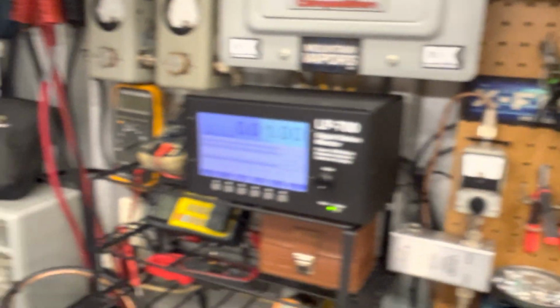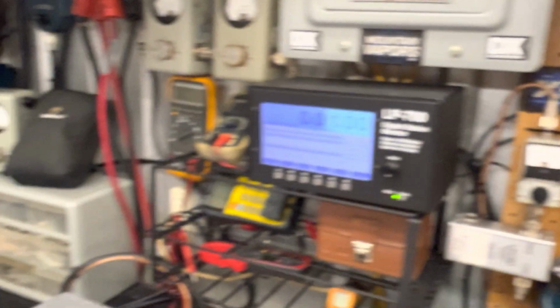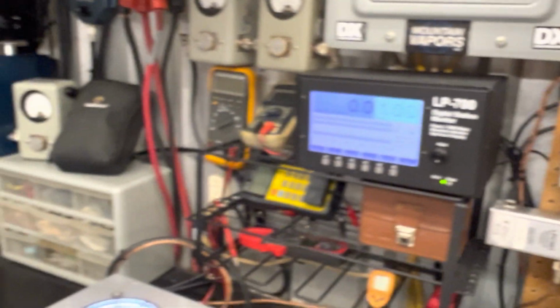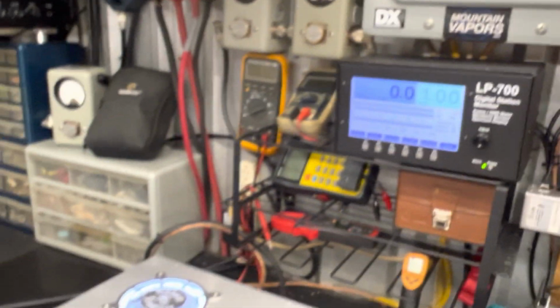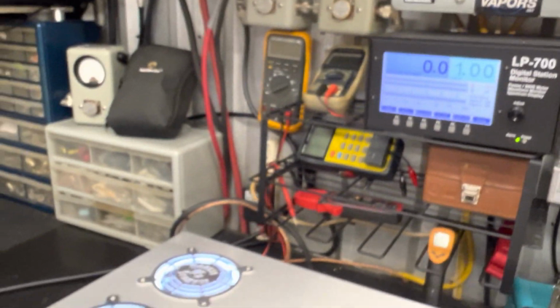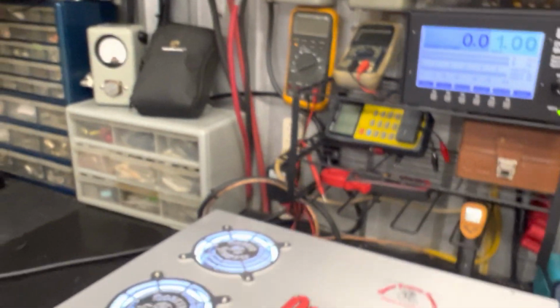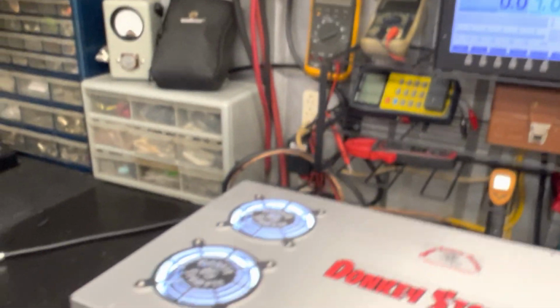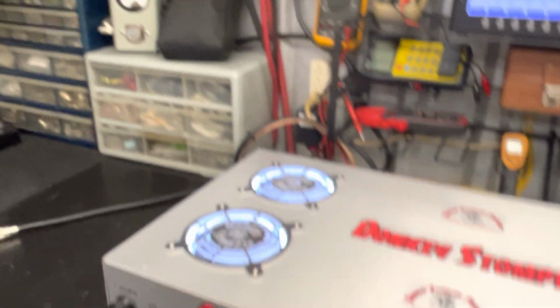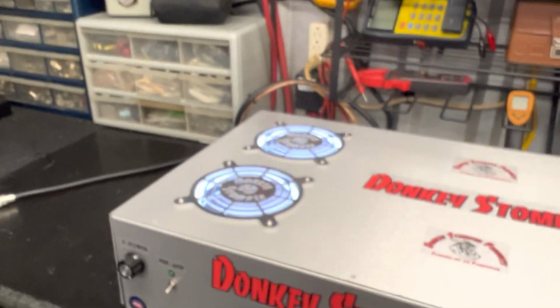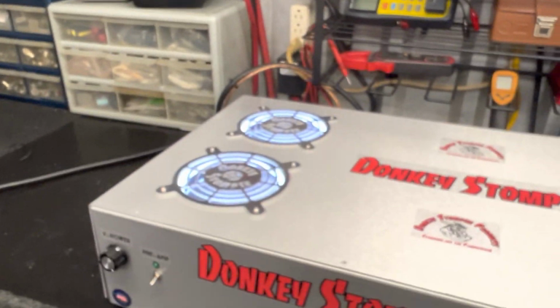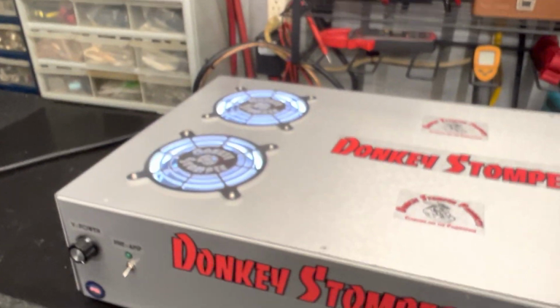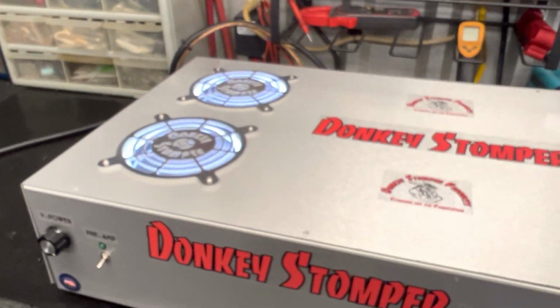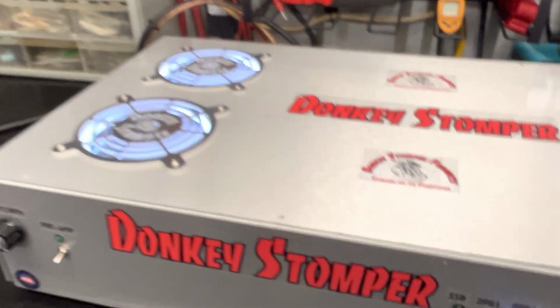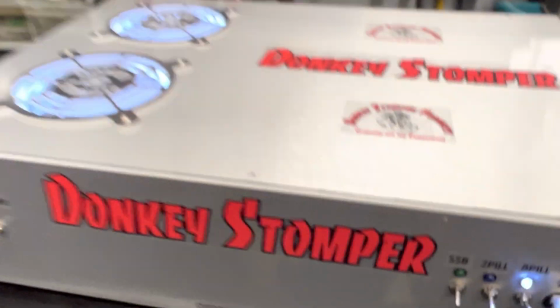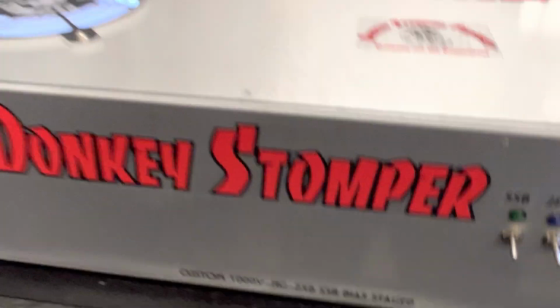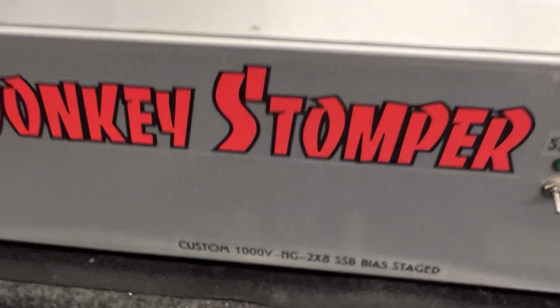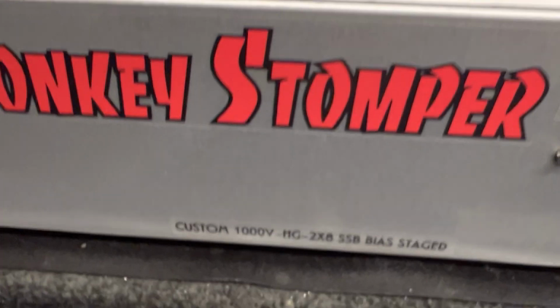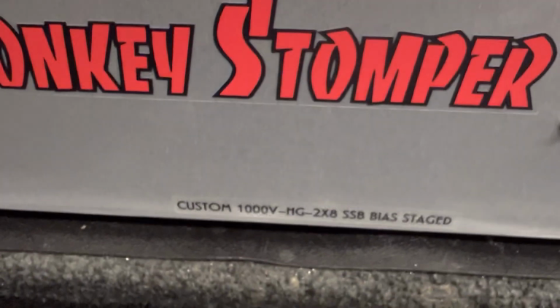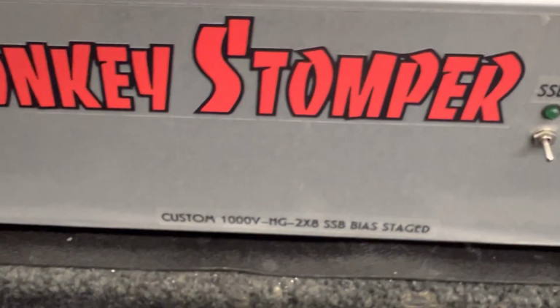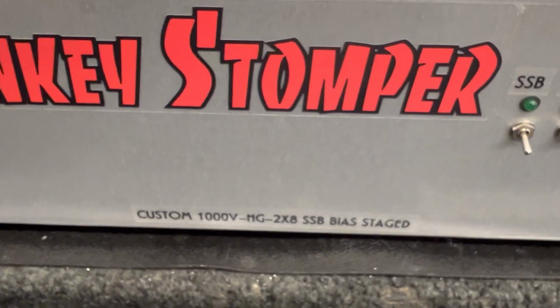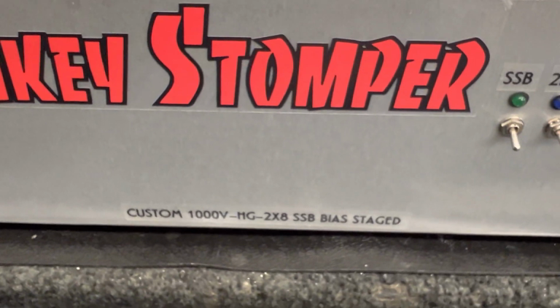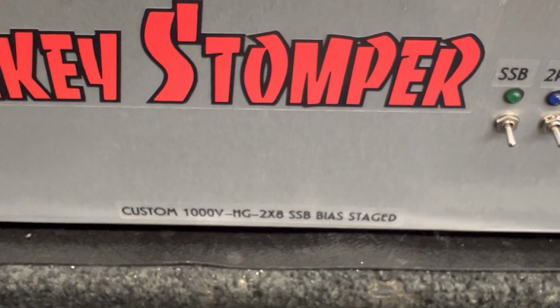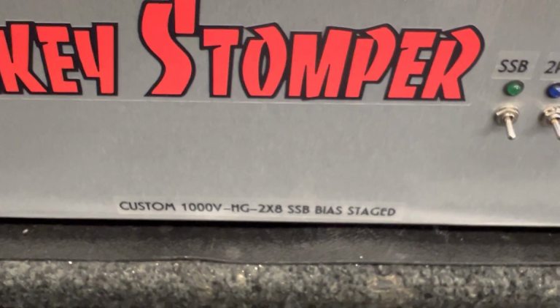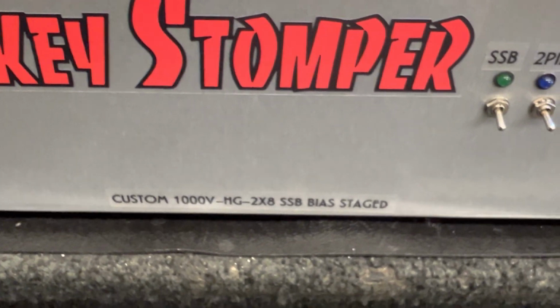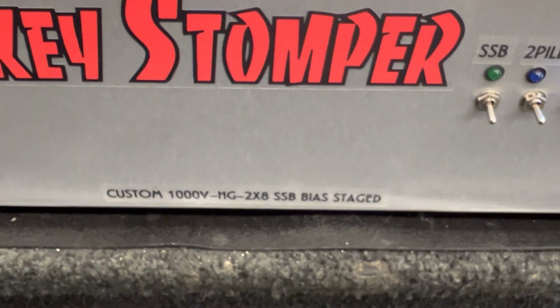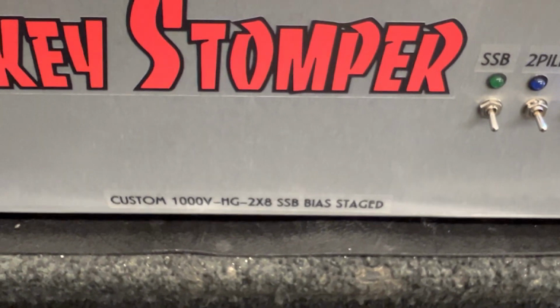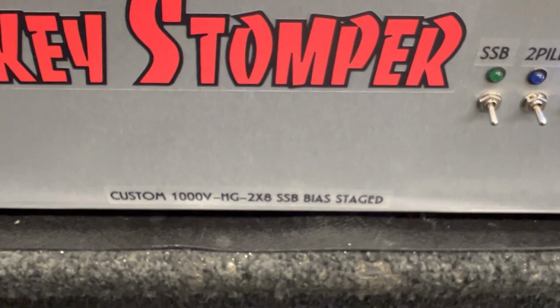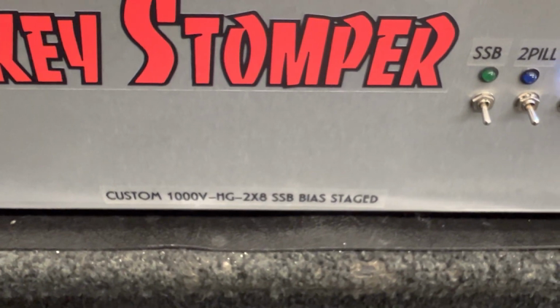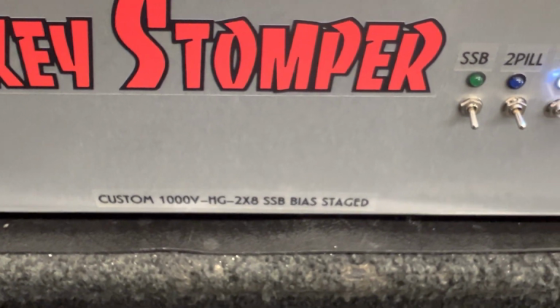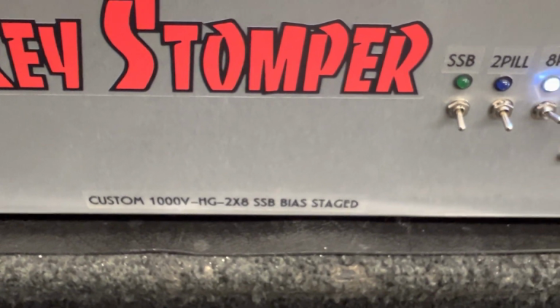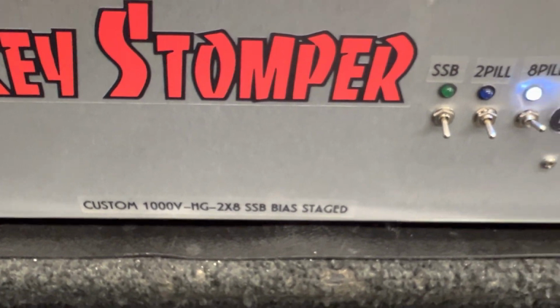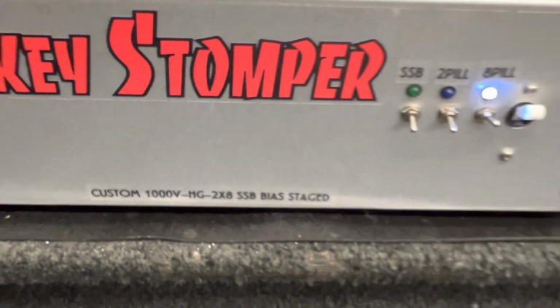There she is guys — Donkey Stomper custom 1000V HG 2x8, sideband by stage.